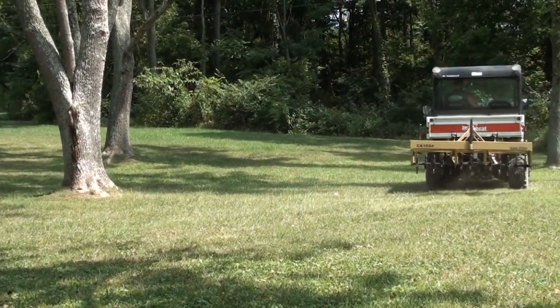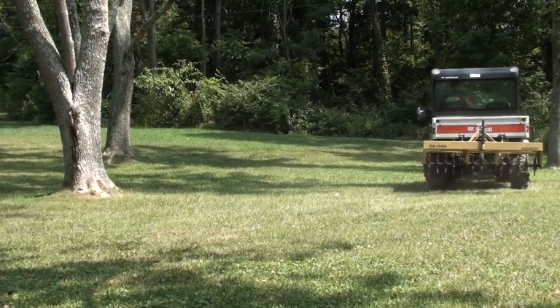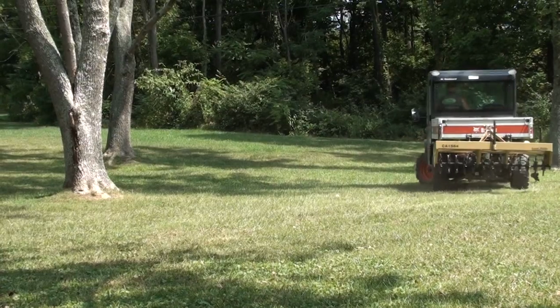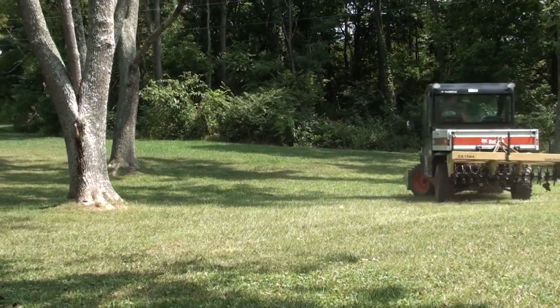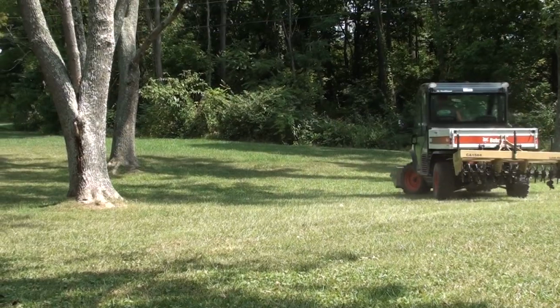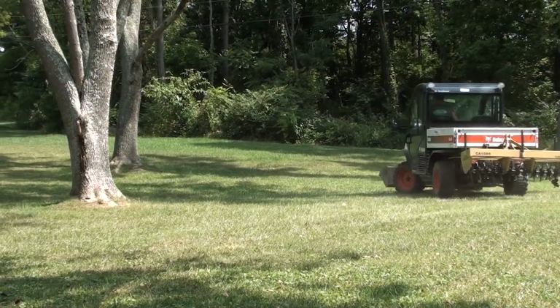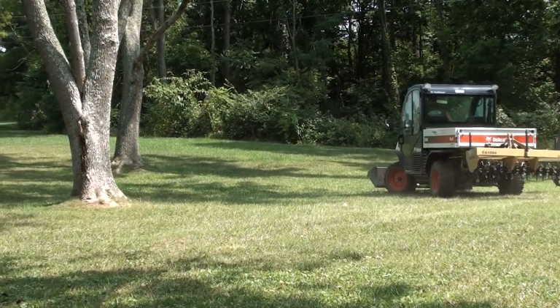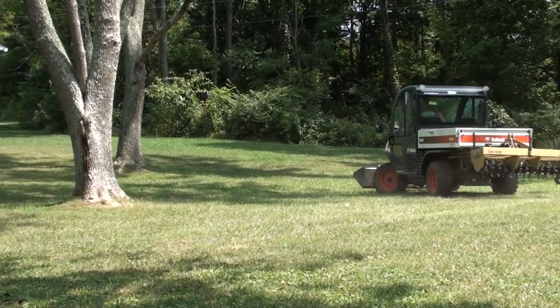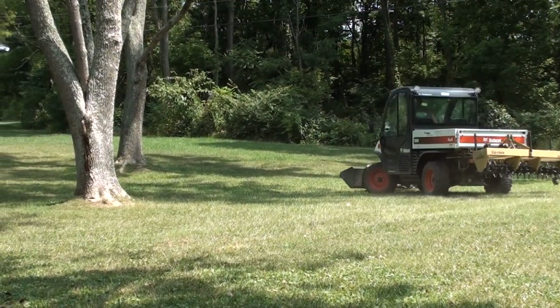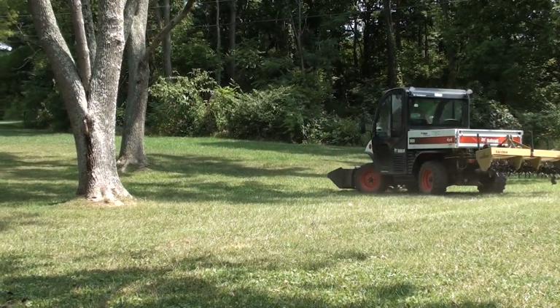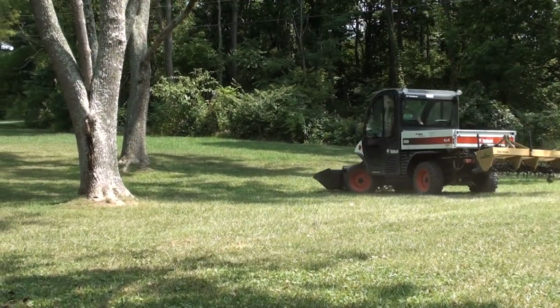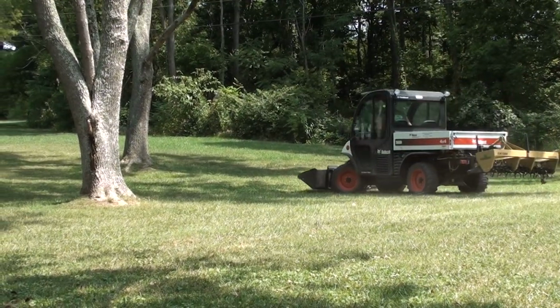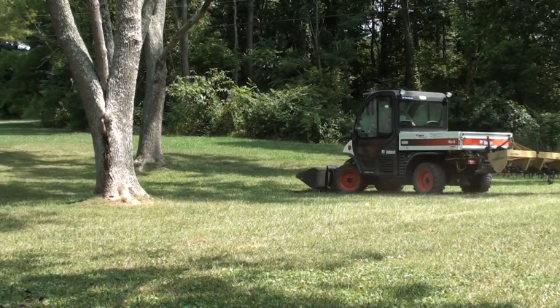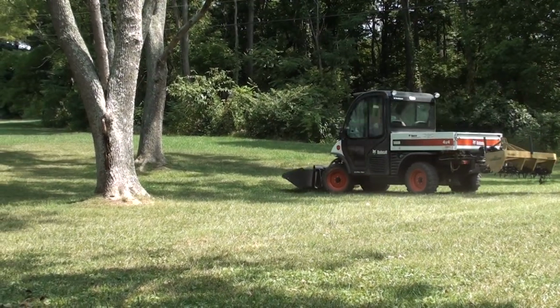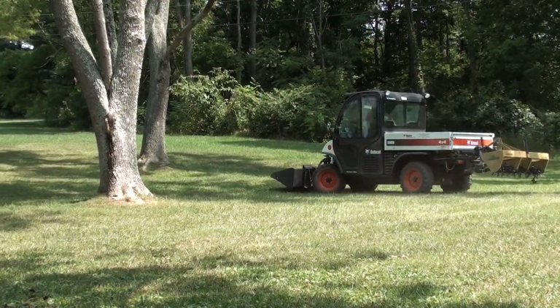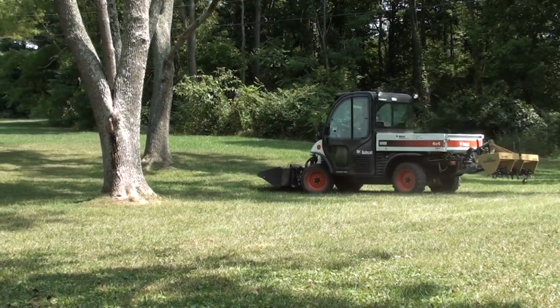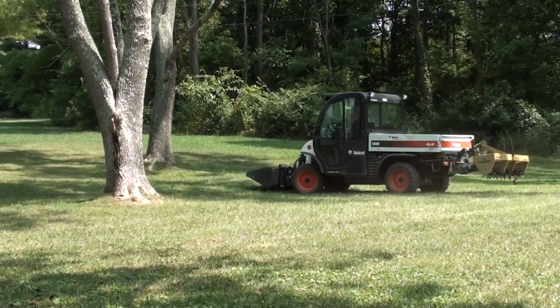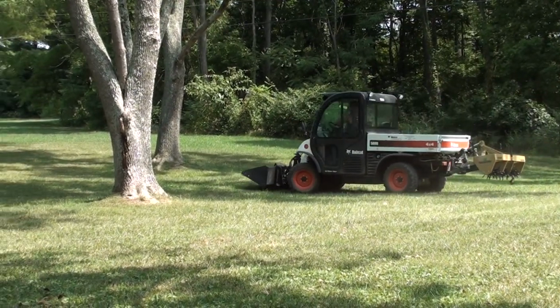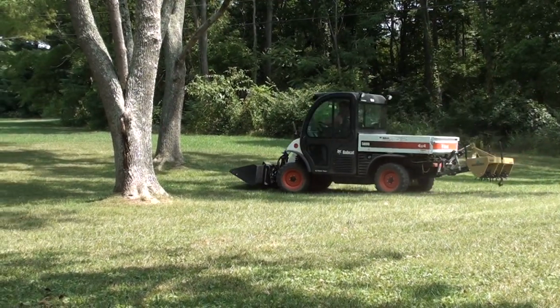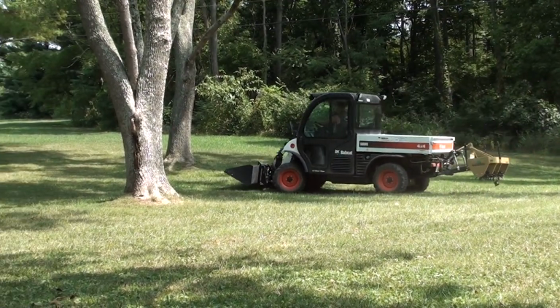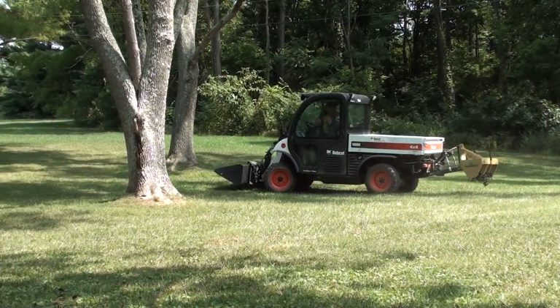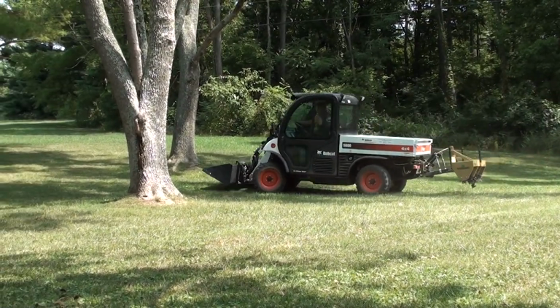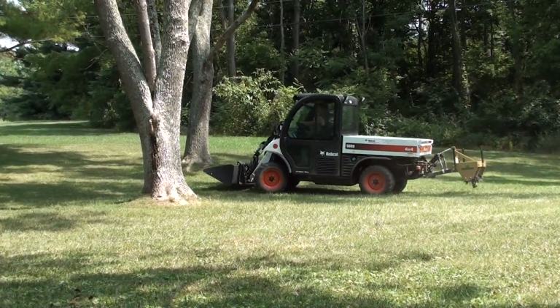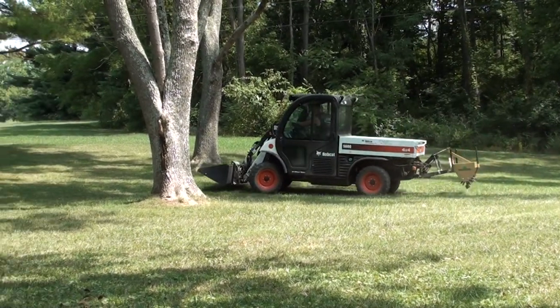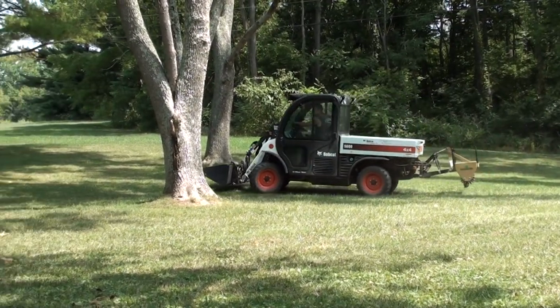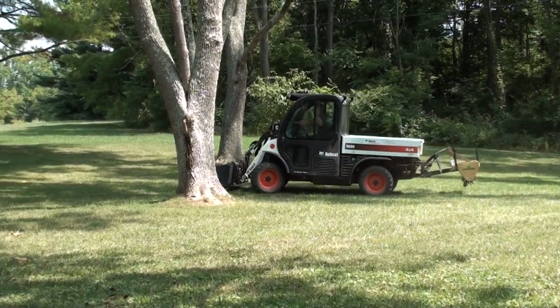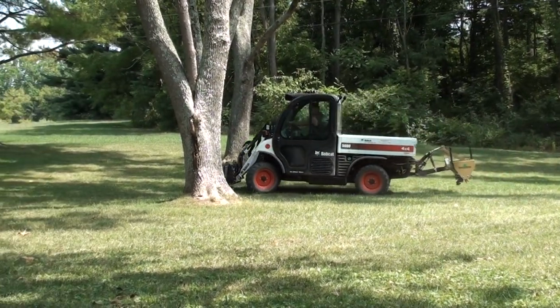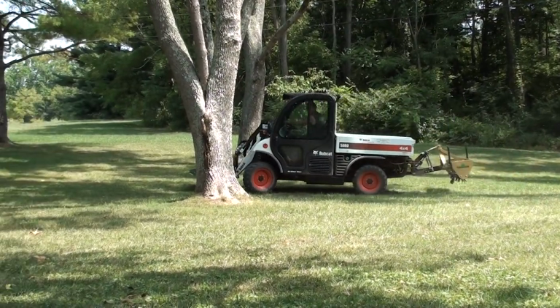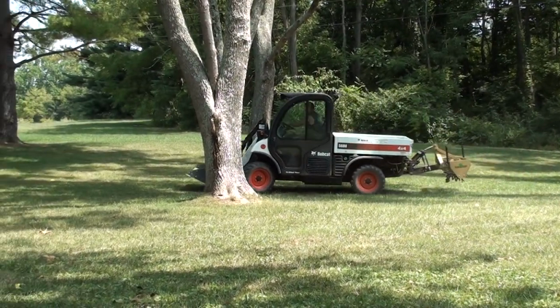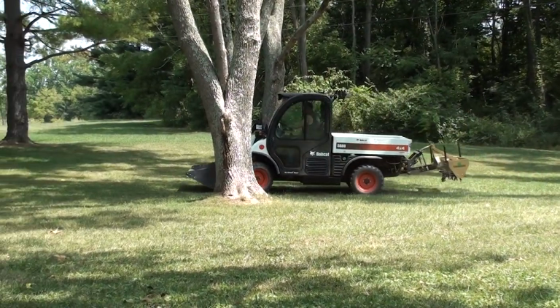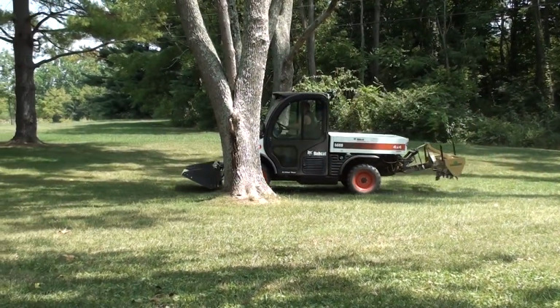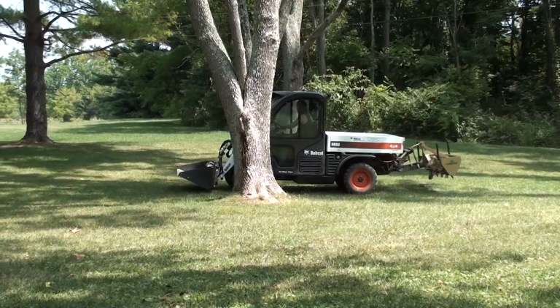For more information on the Farm Boy or any of our other products, visit us at utvhitchworks.com.